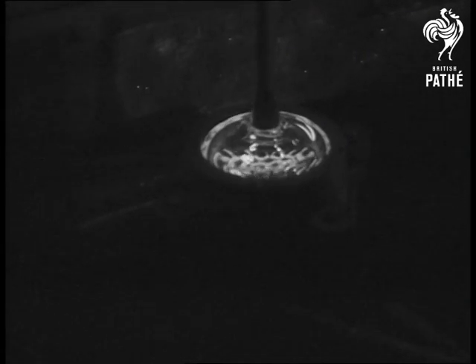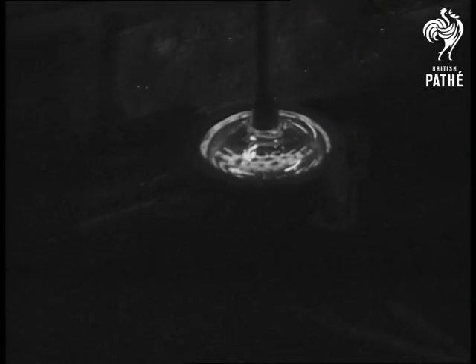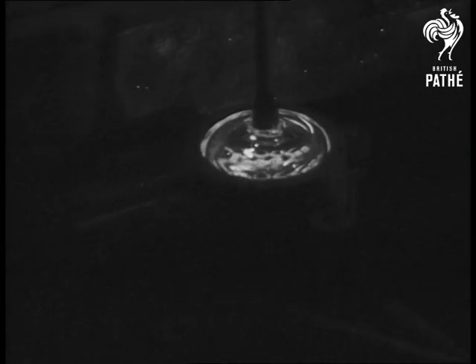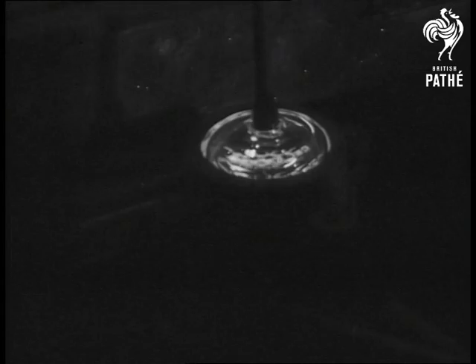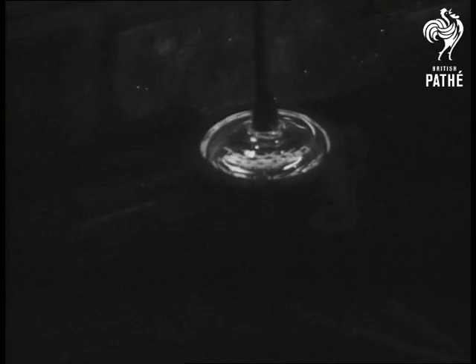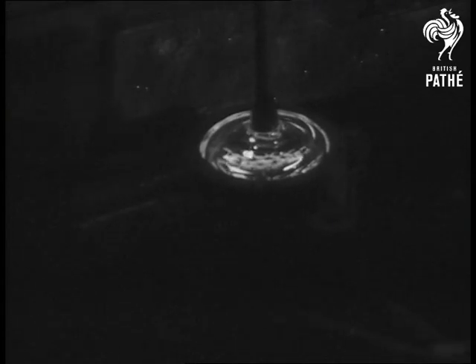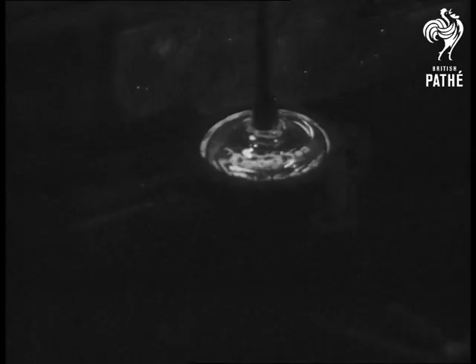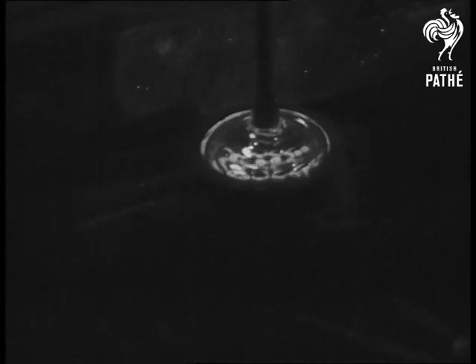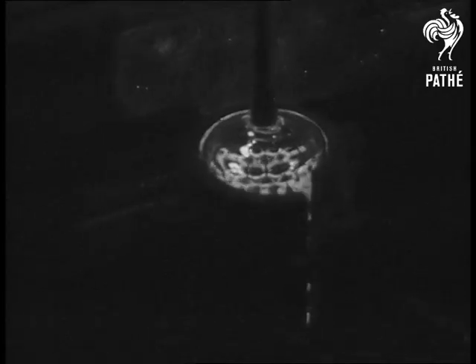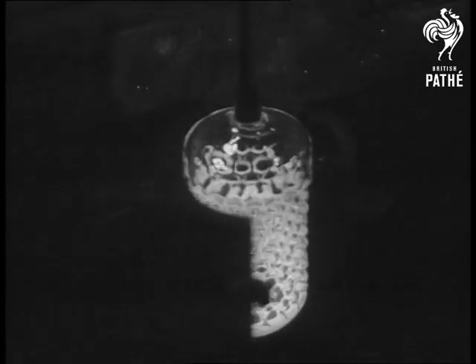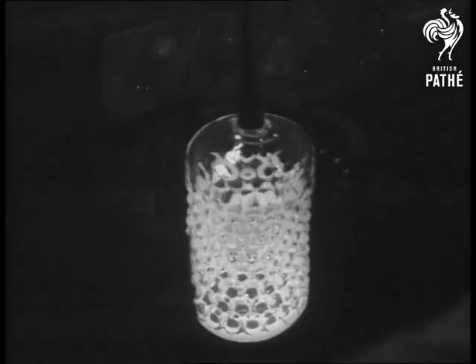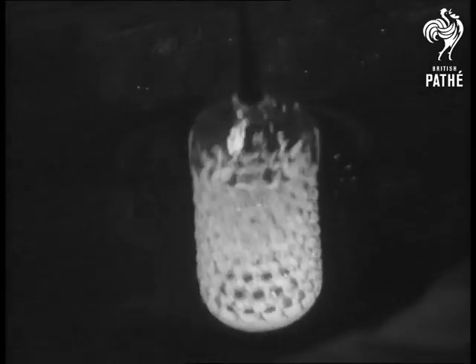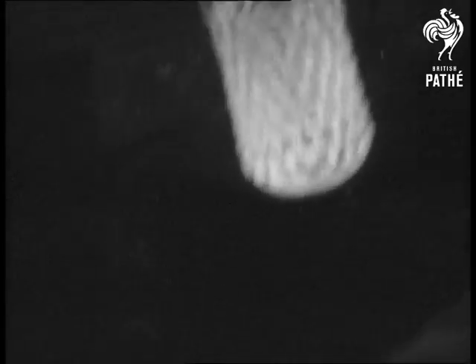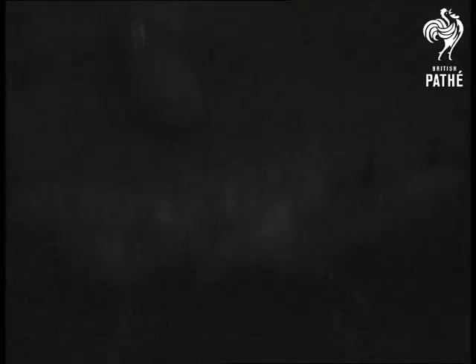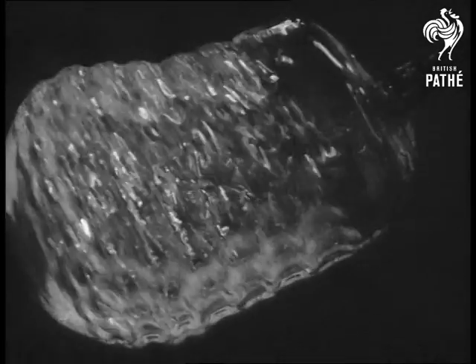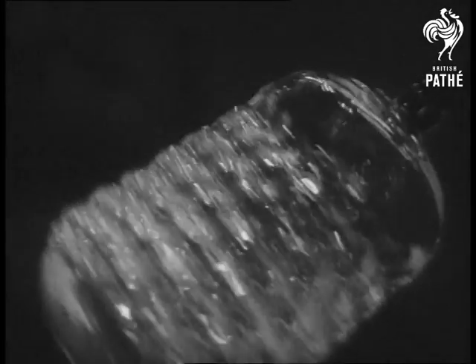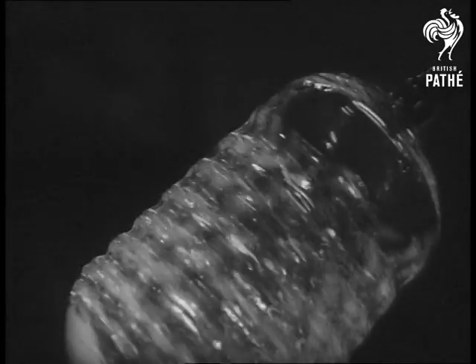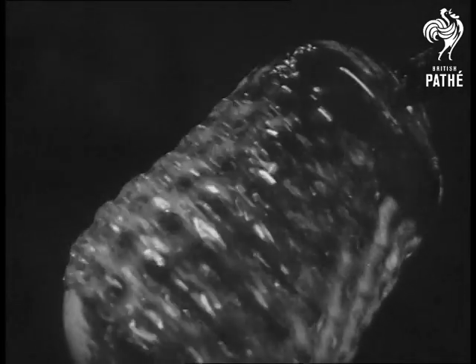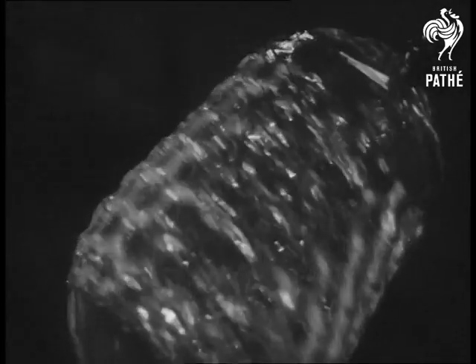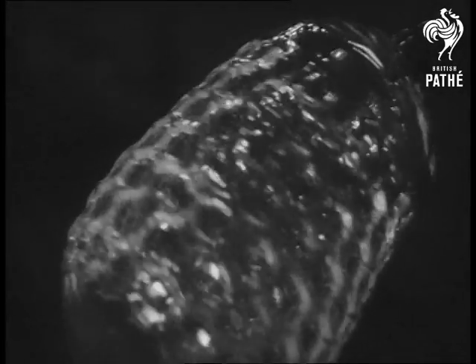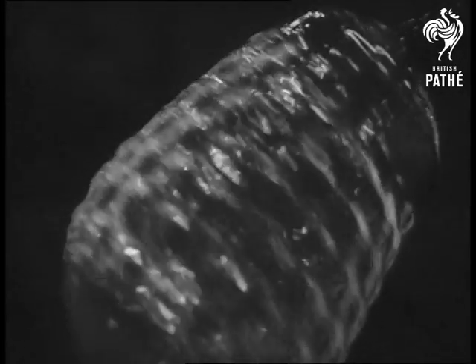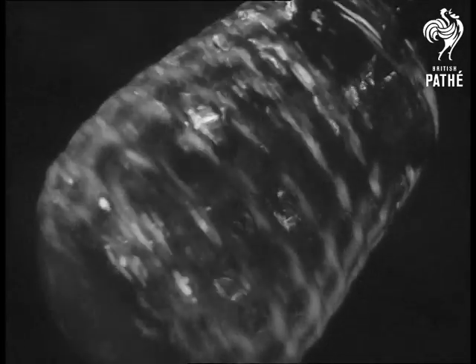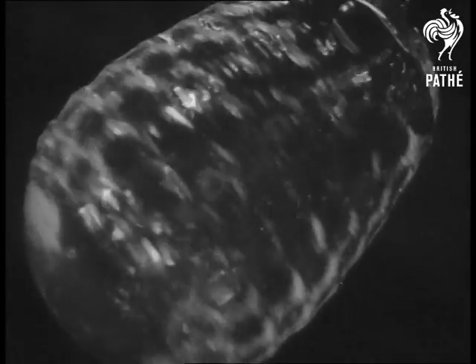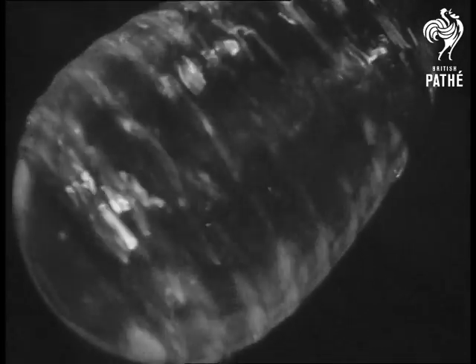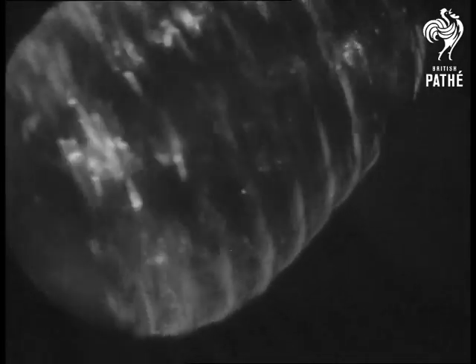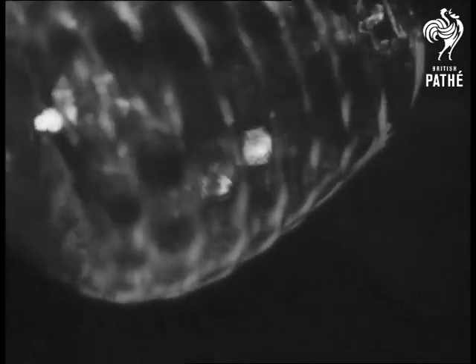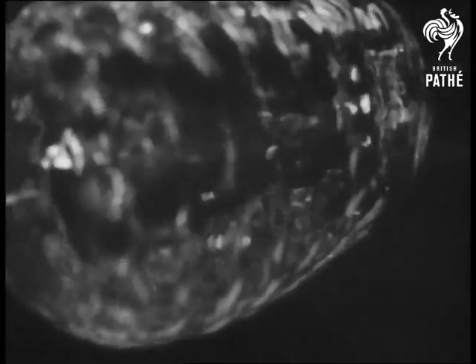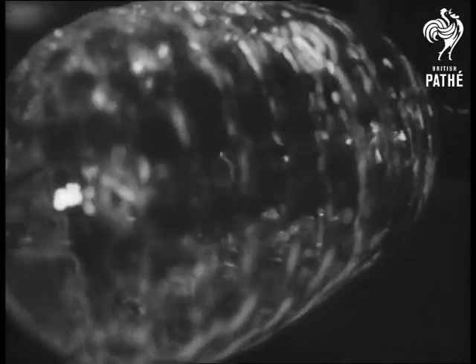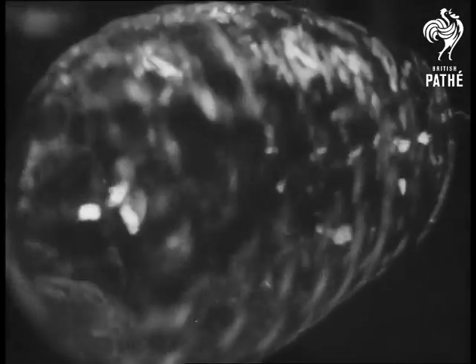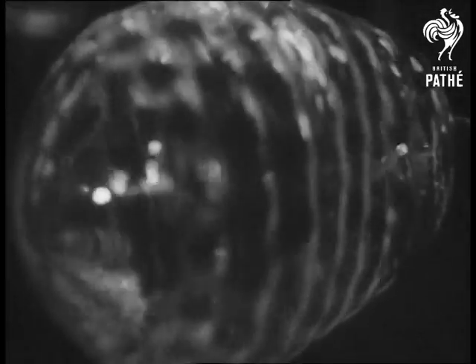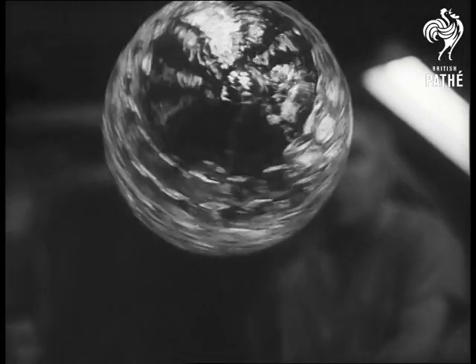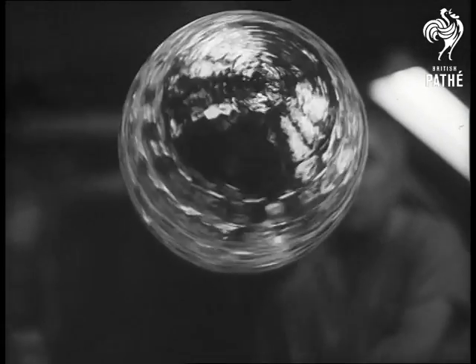While the glass is being worked, the temperature drops to about 2000 degrees, which is still pretty hot.